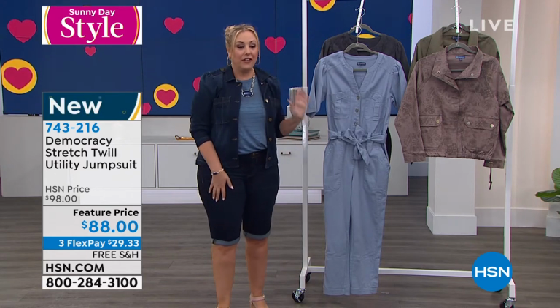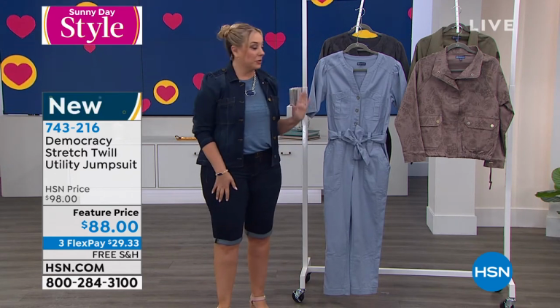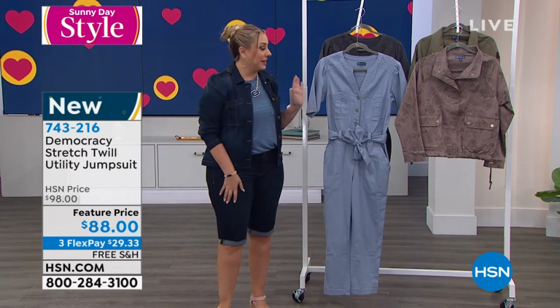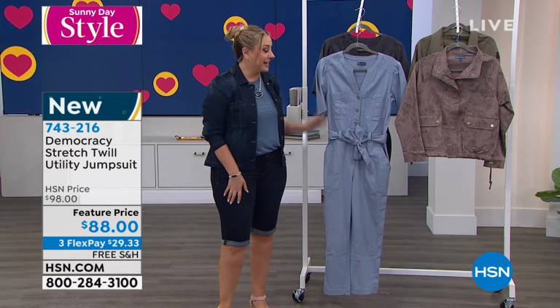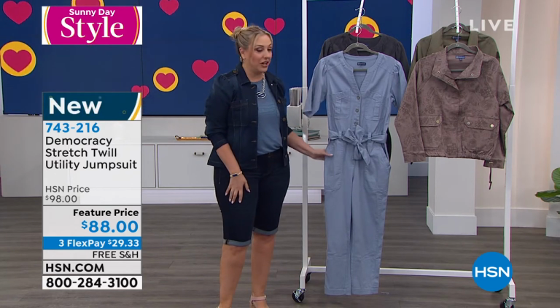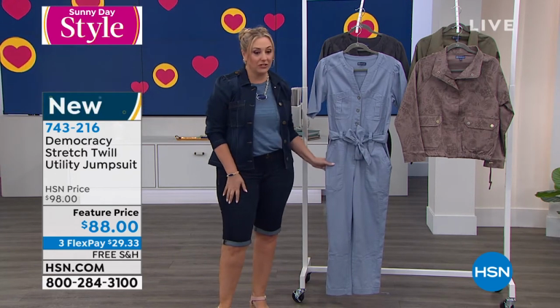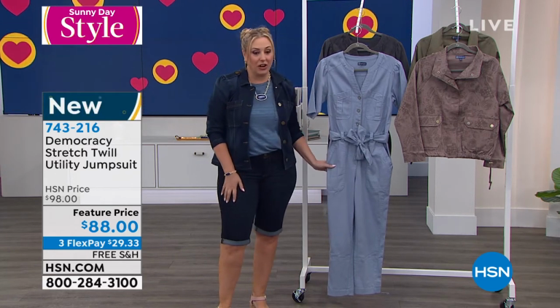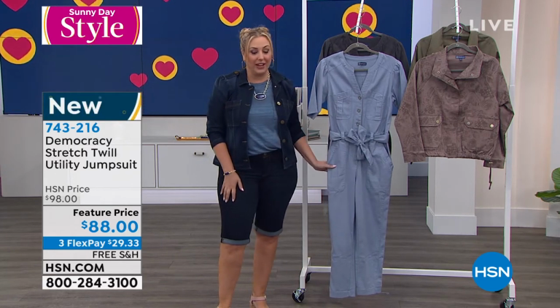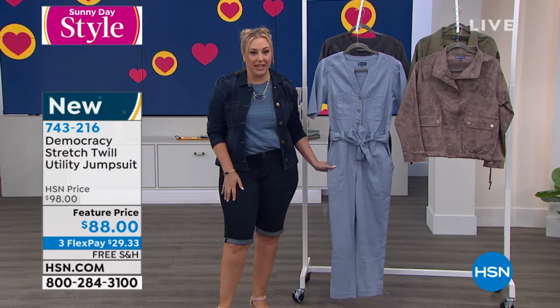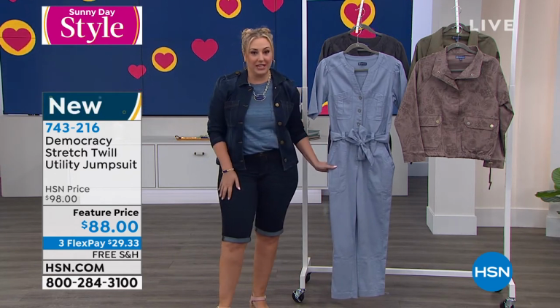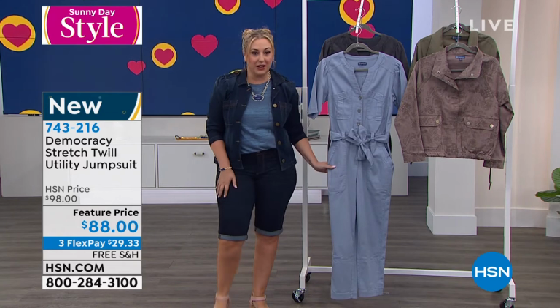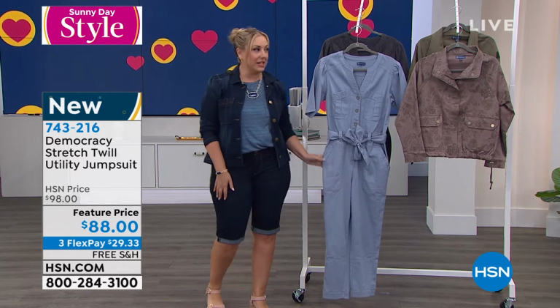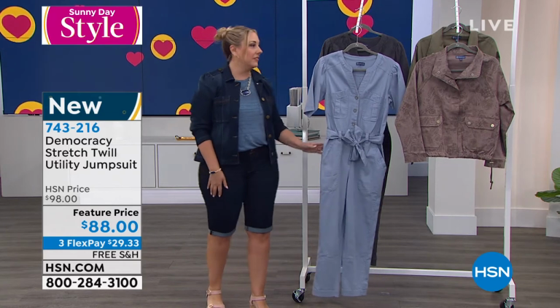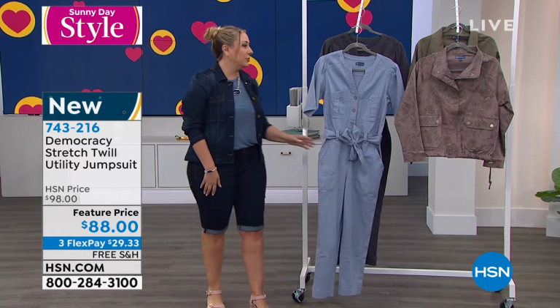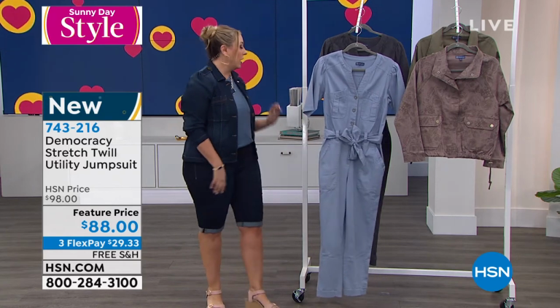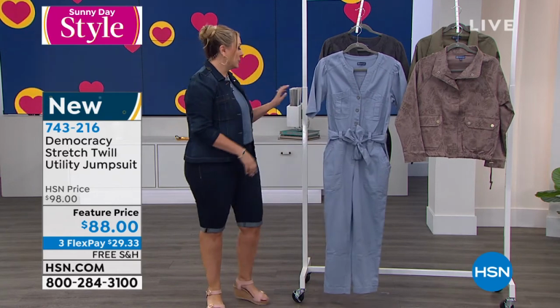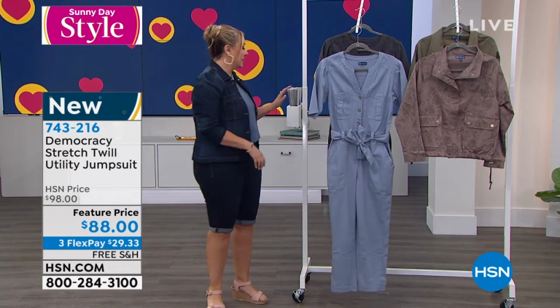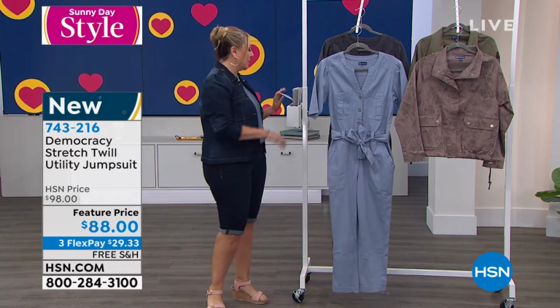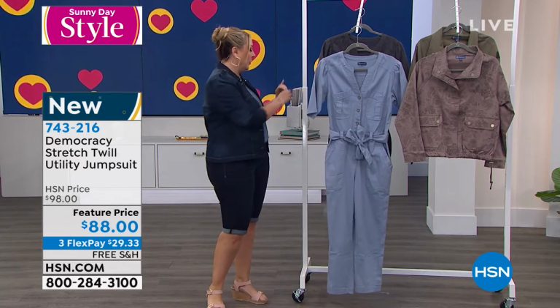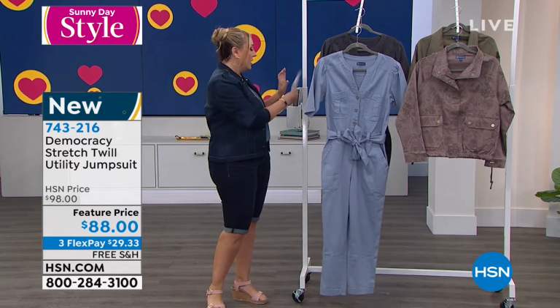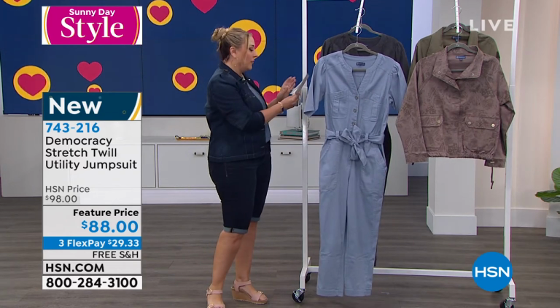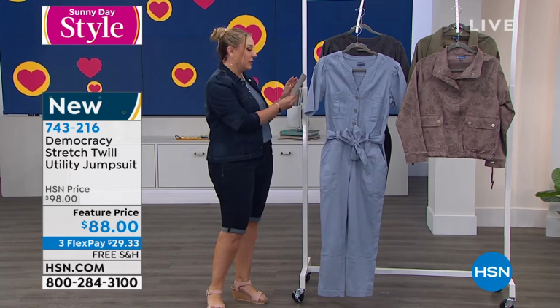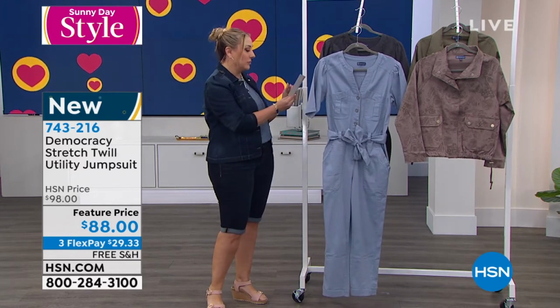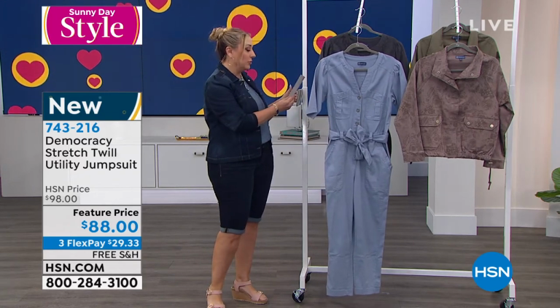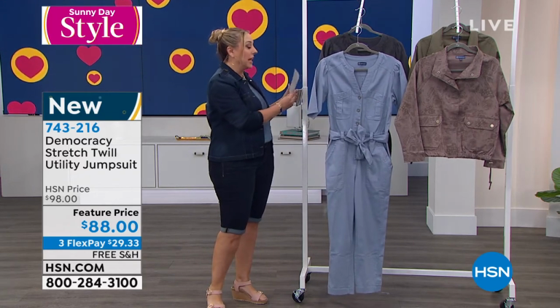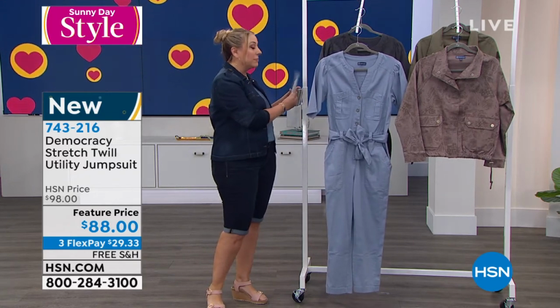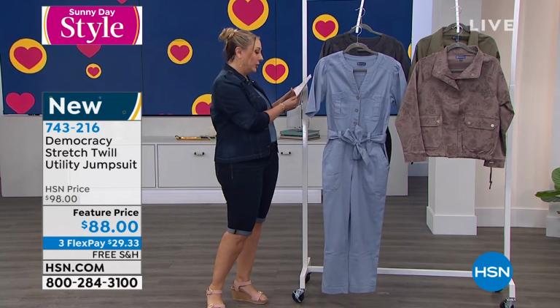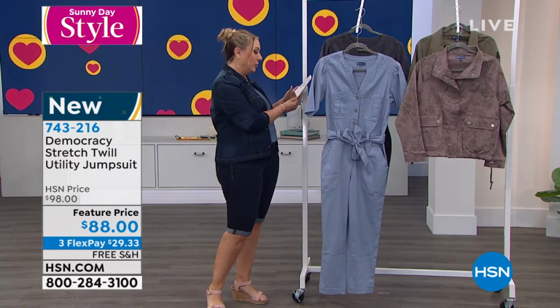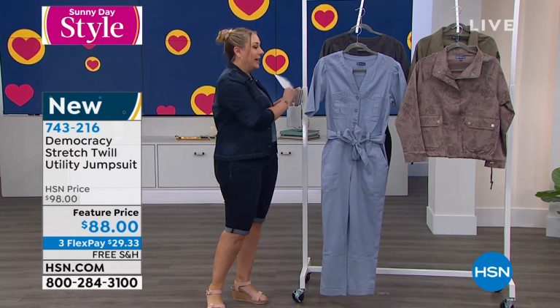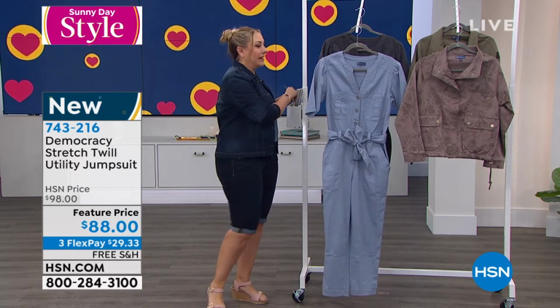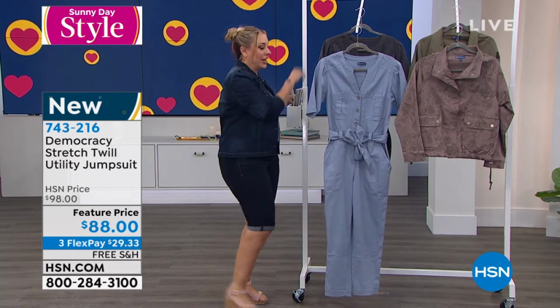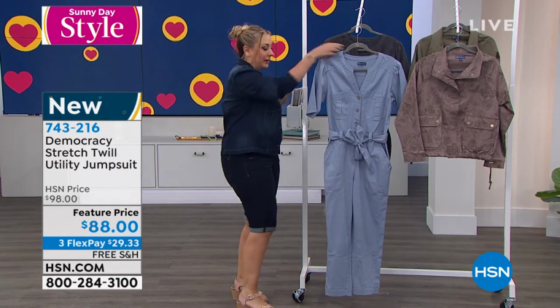Feature price: $10 off at $88. I have two color choices for you for the jumpsuit — light blue and shadow.